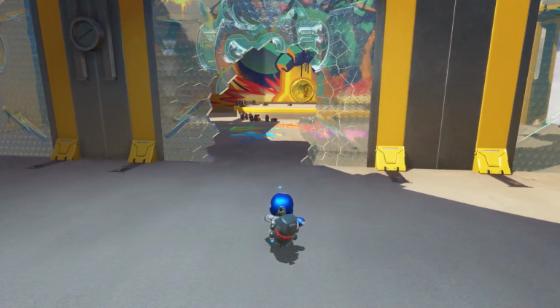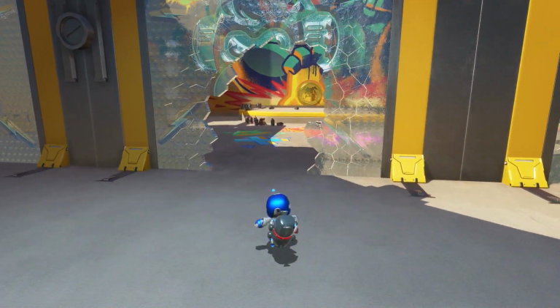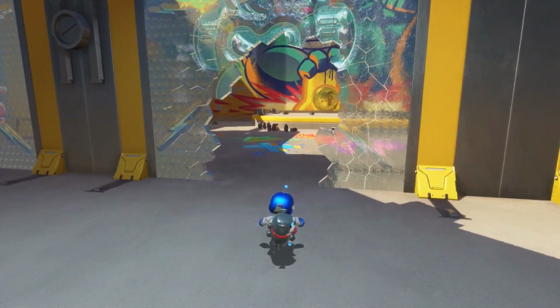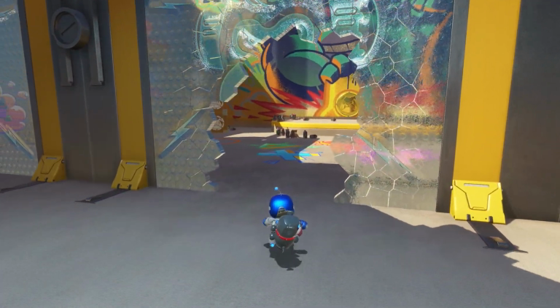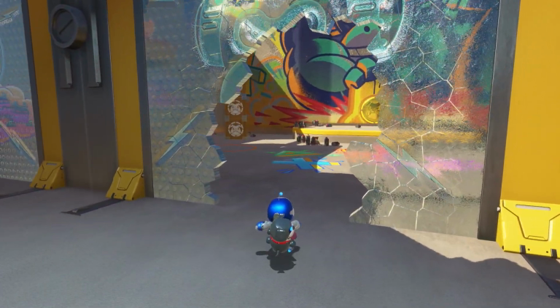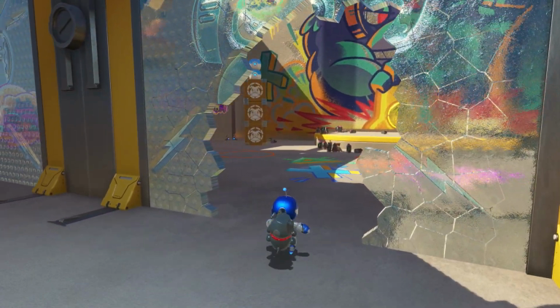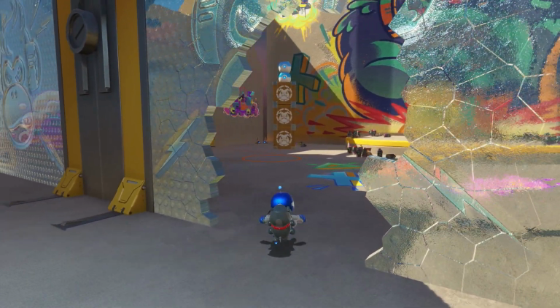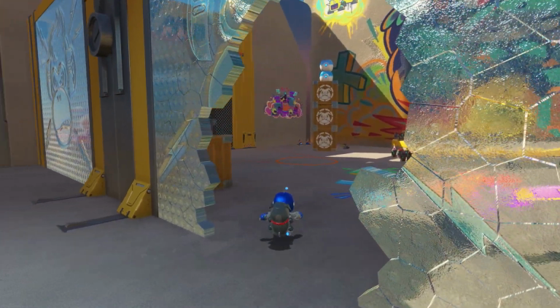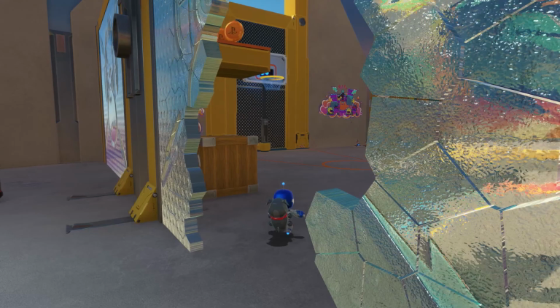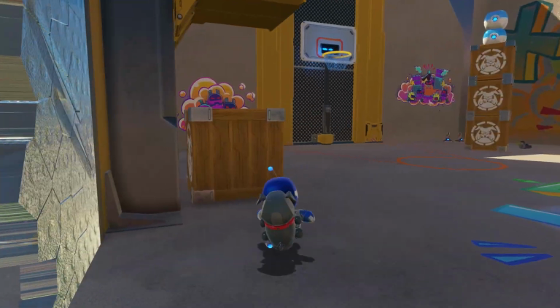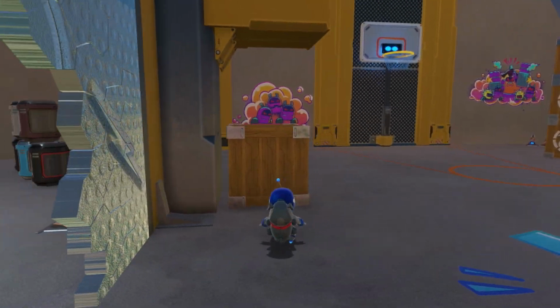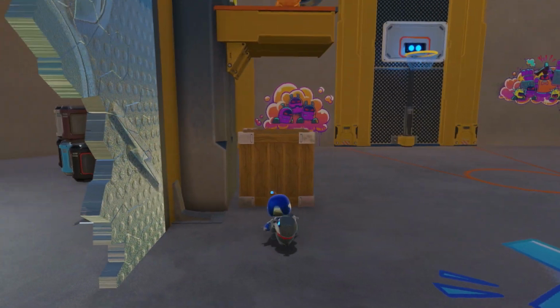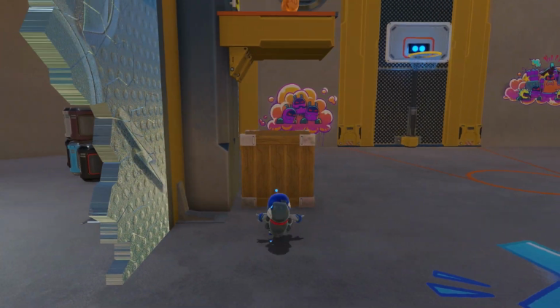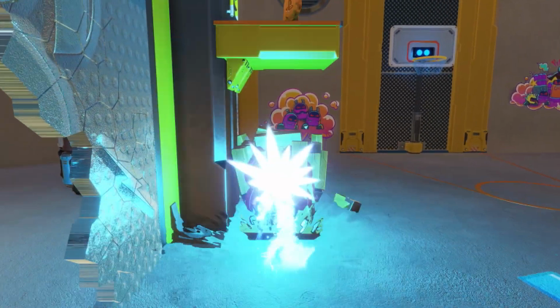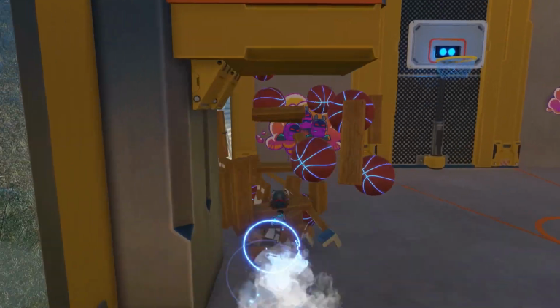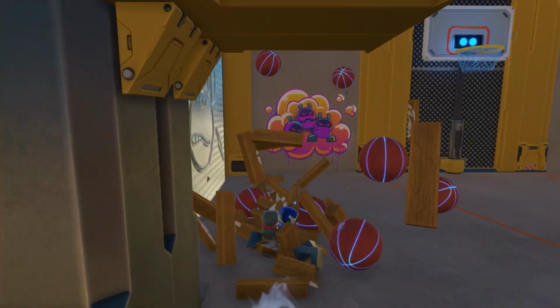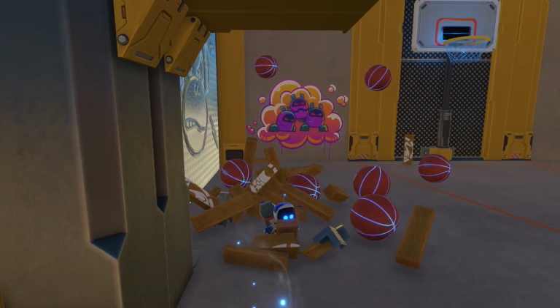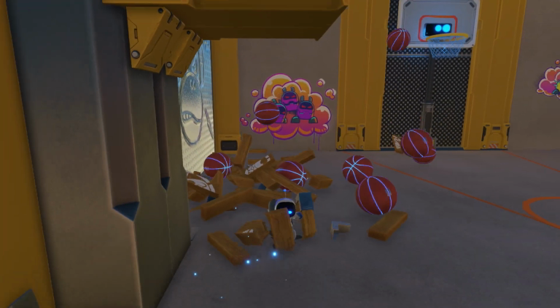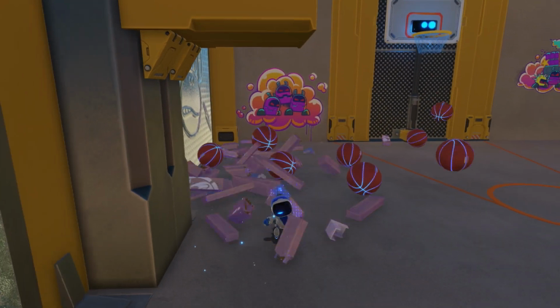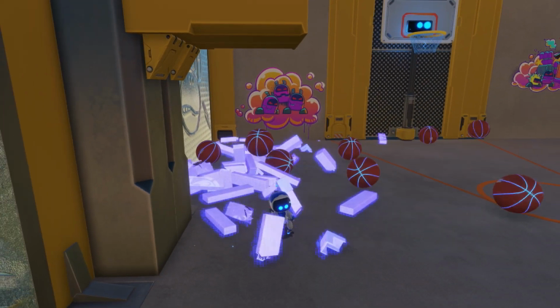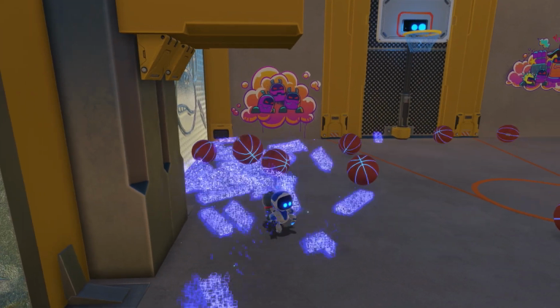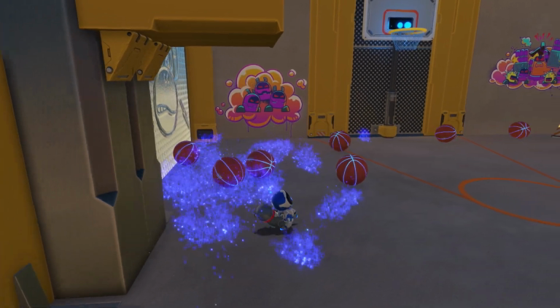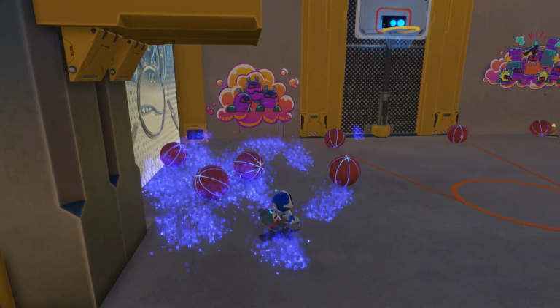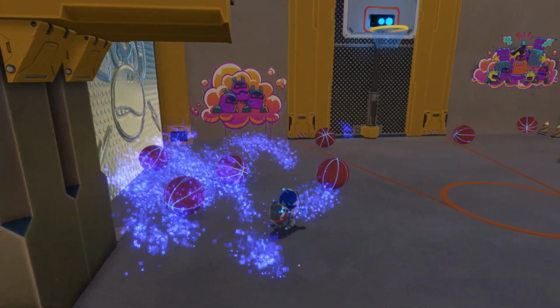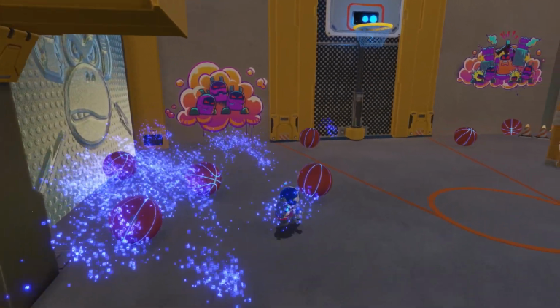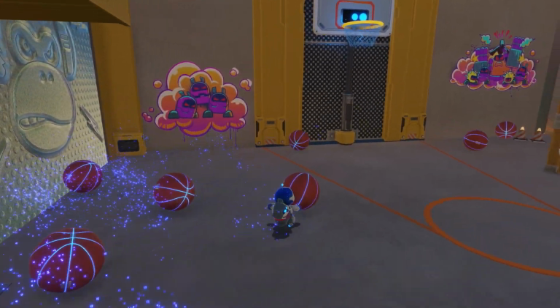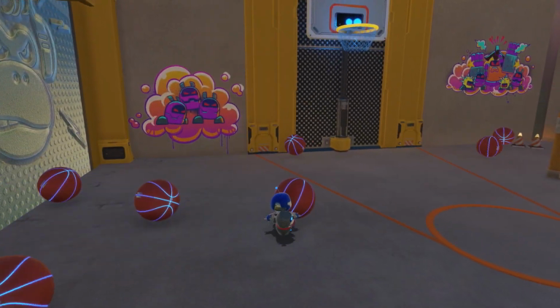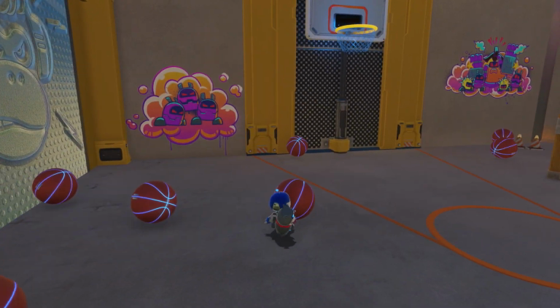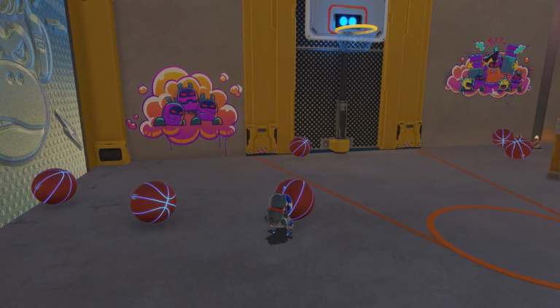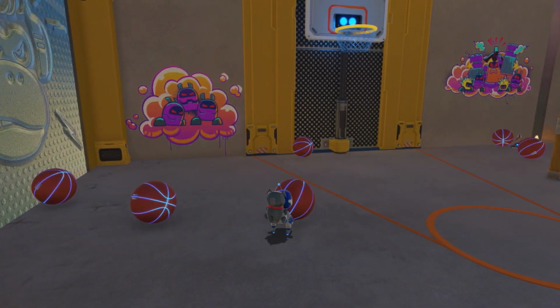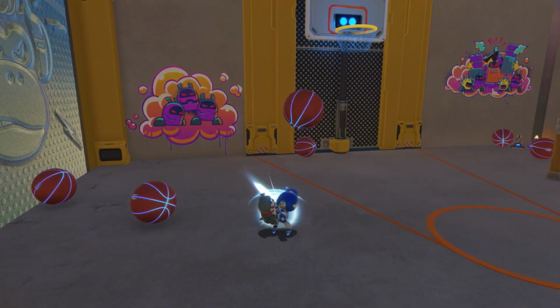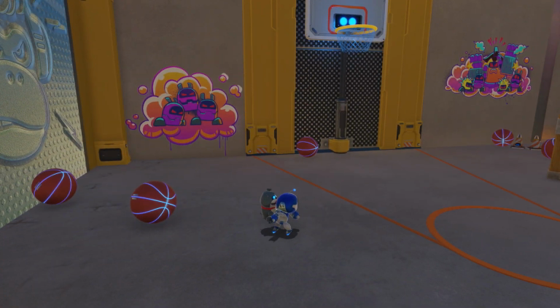Smashing the crate will send a few basketballs flying across the area. Simply walk up to one while you're looking at the net and punch the basketball — you'll then dunk it.